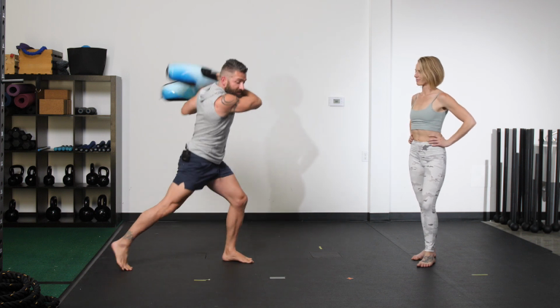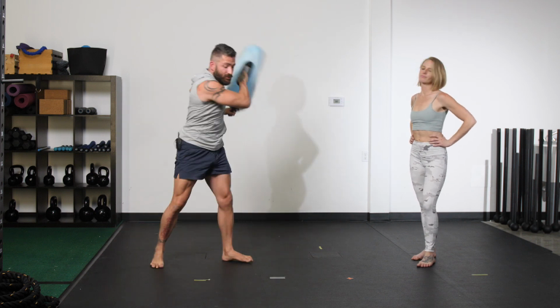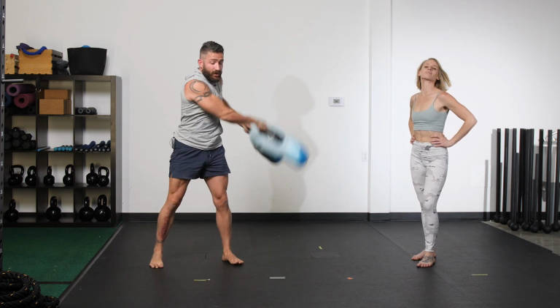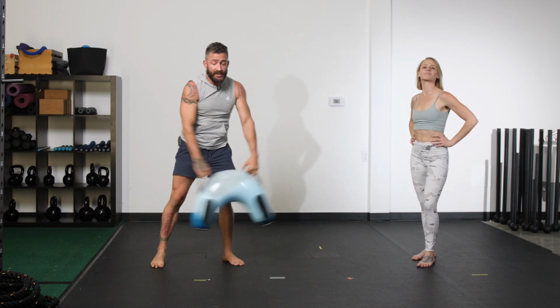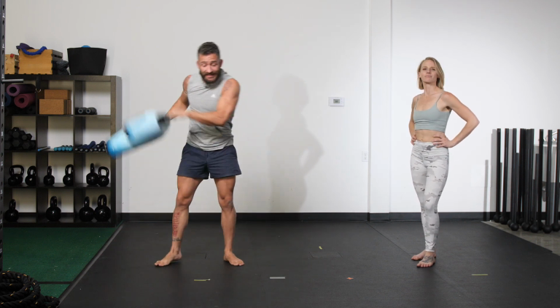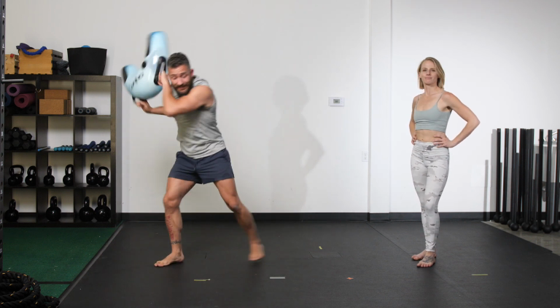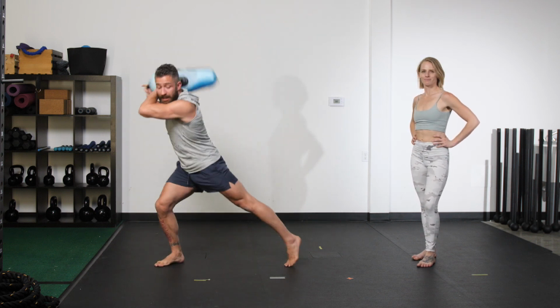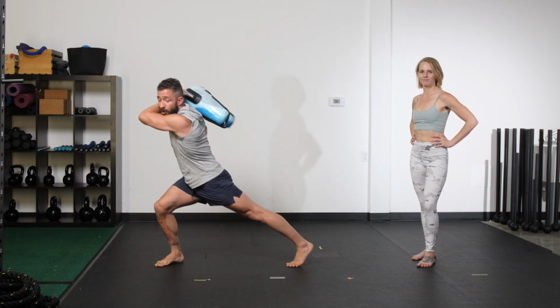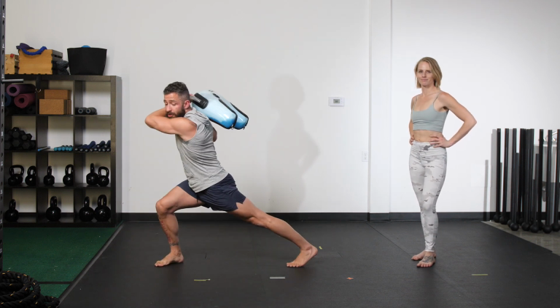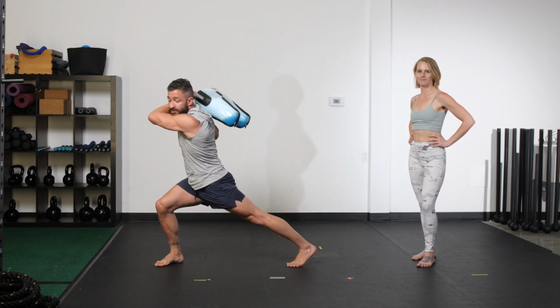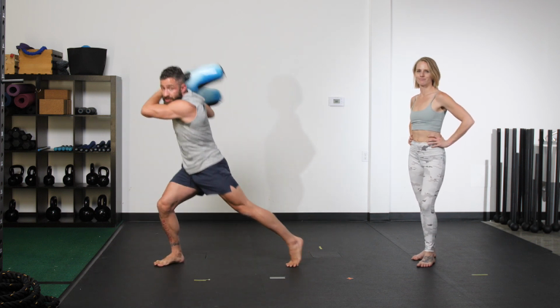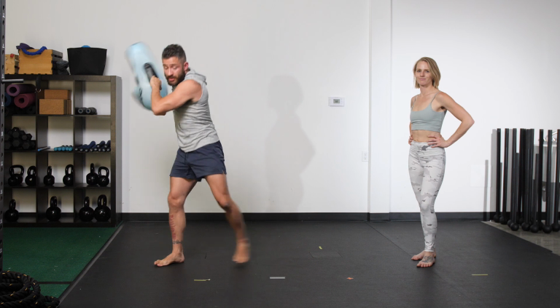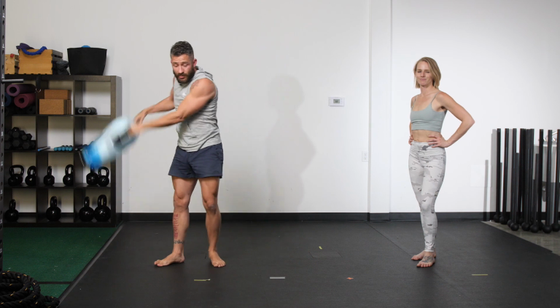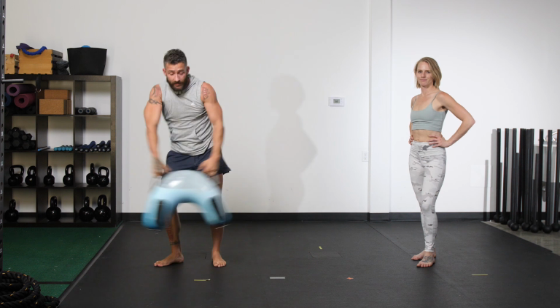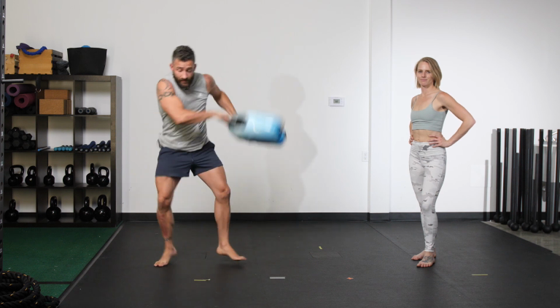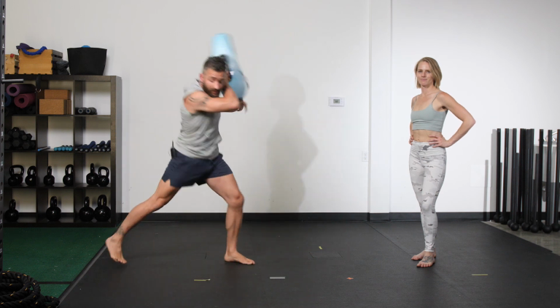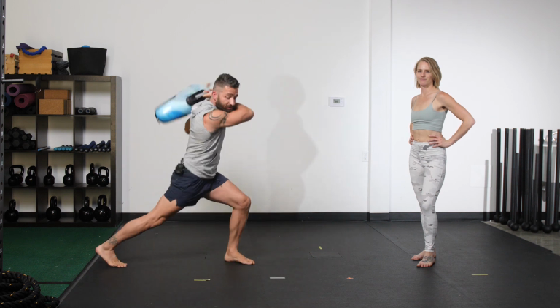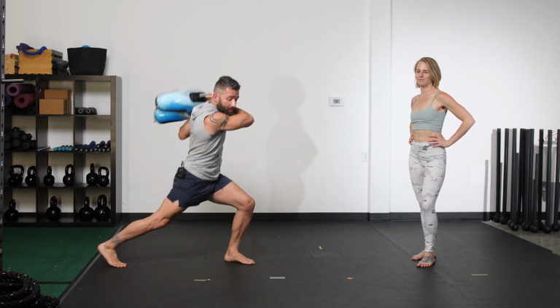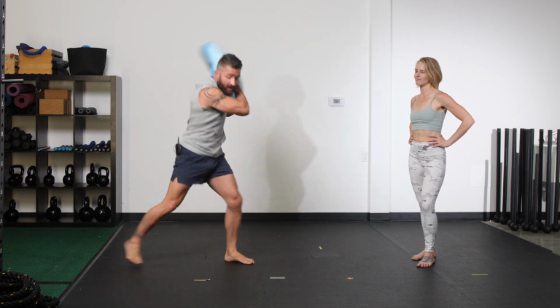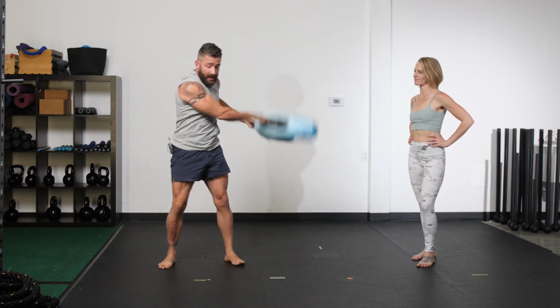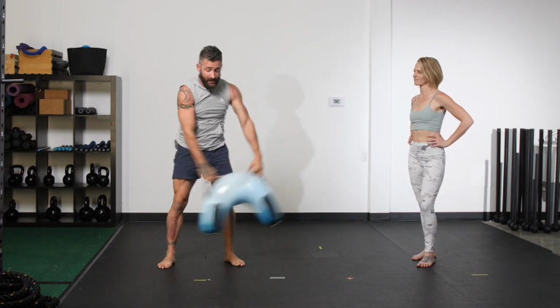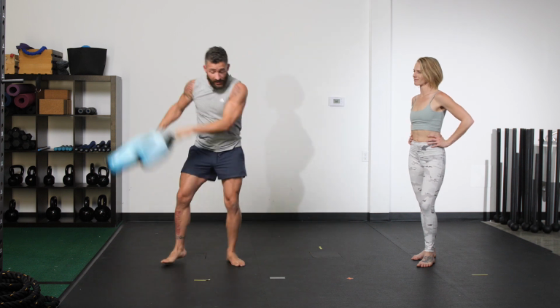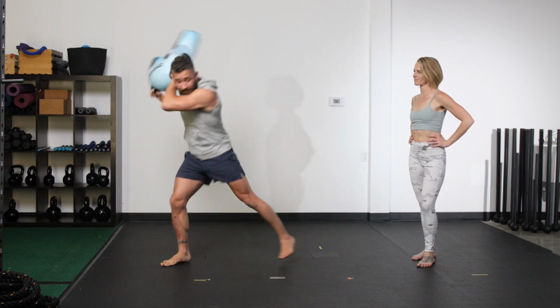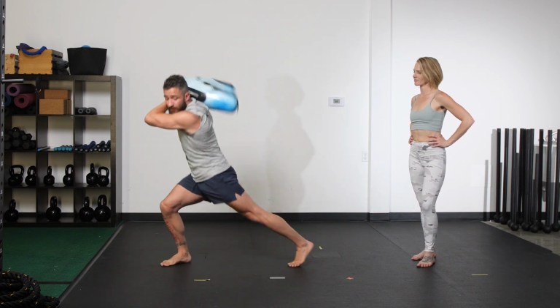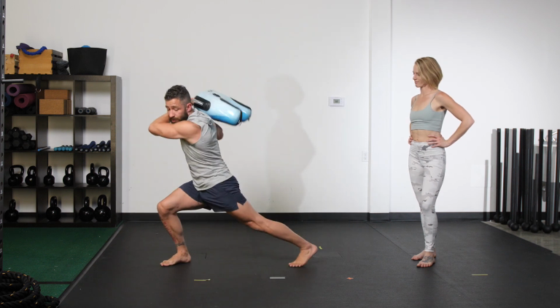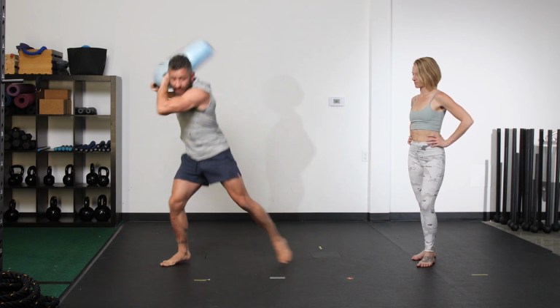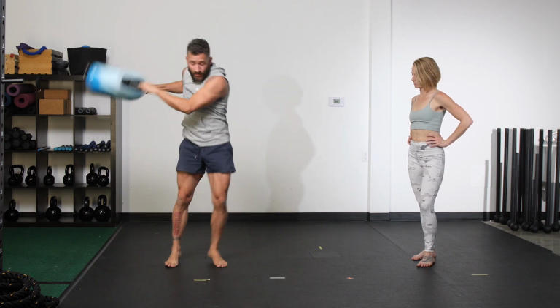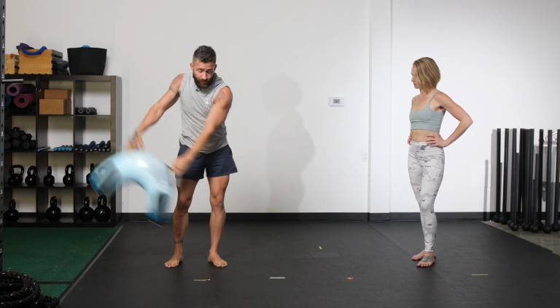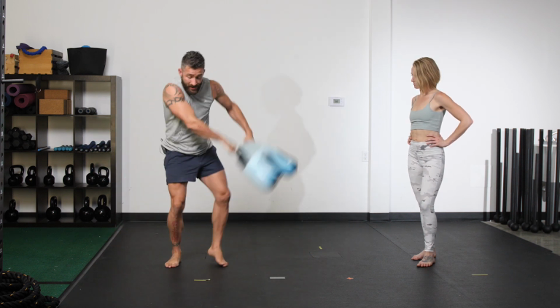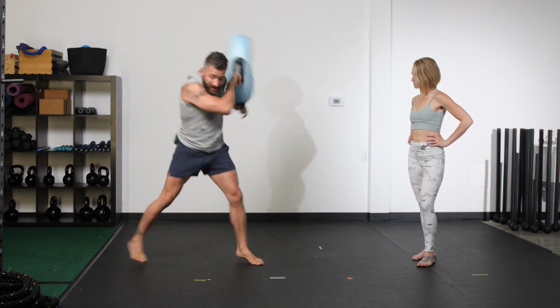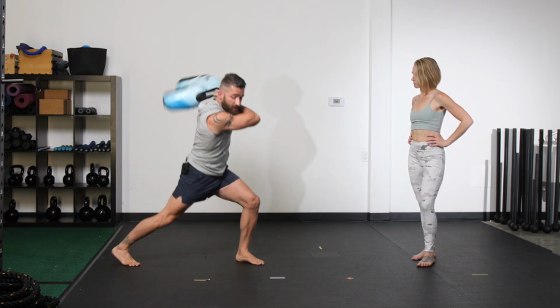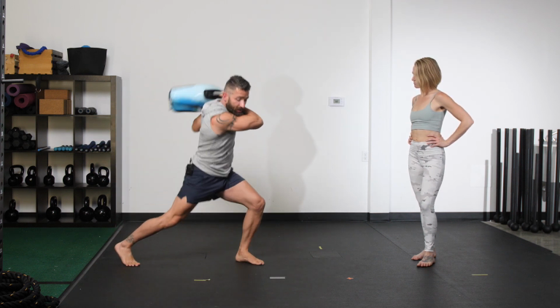You'll notice I'm almost doing a jump, and if you wanted to, you could.